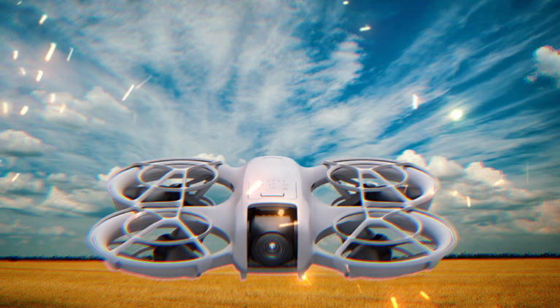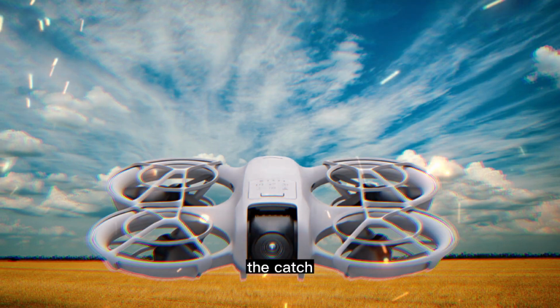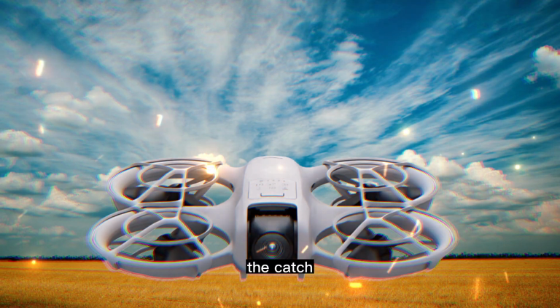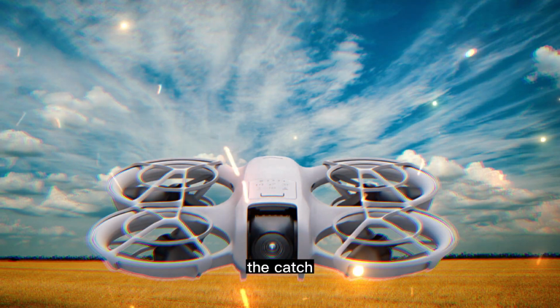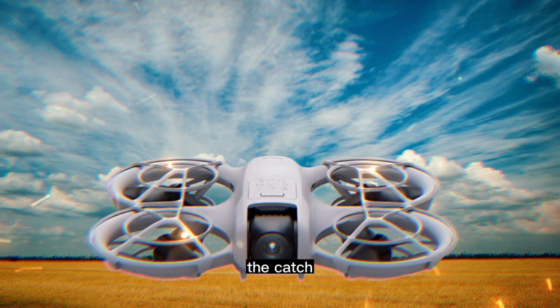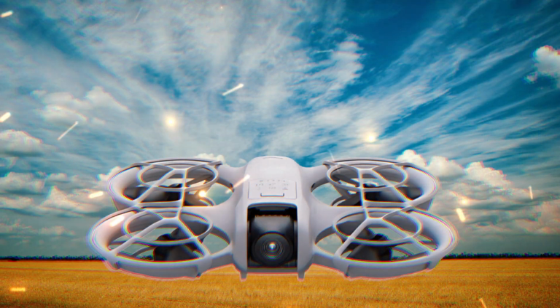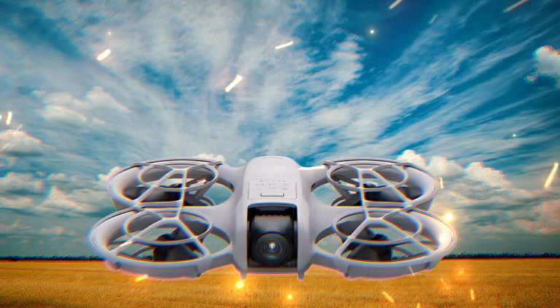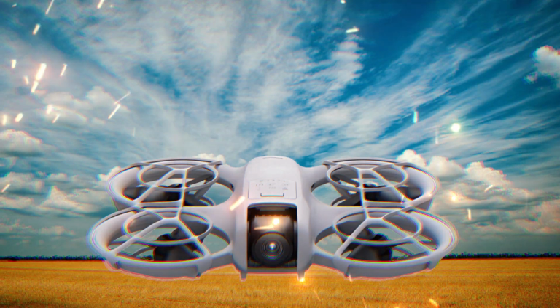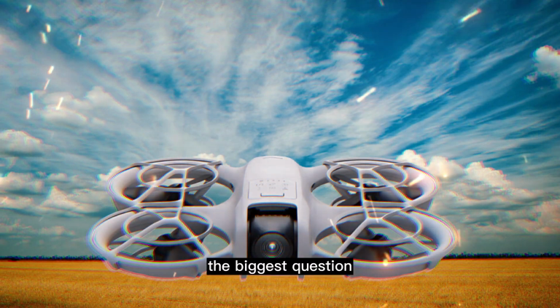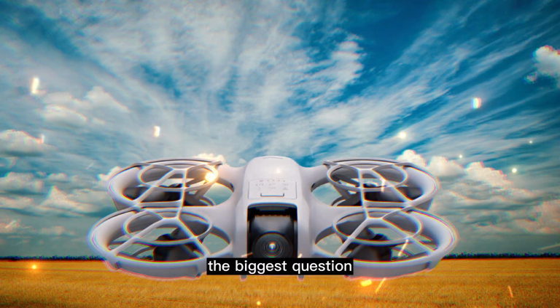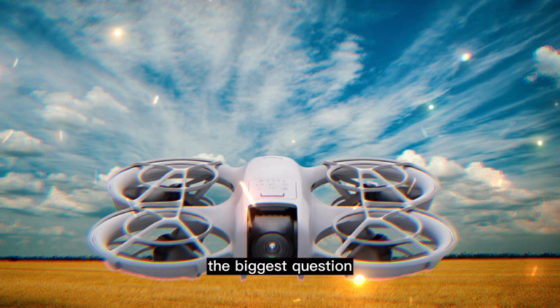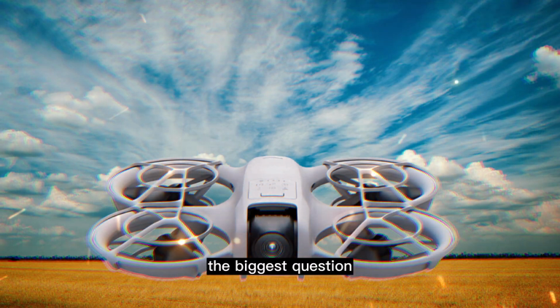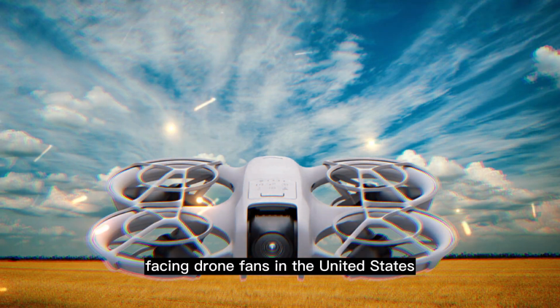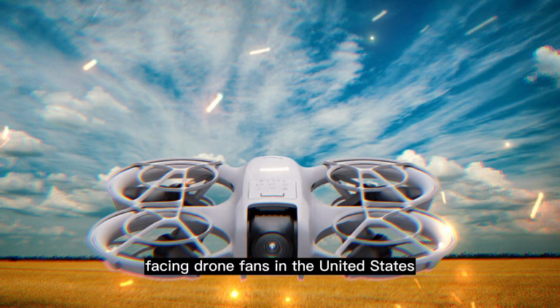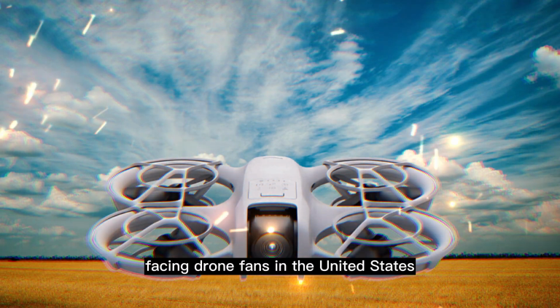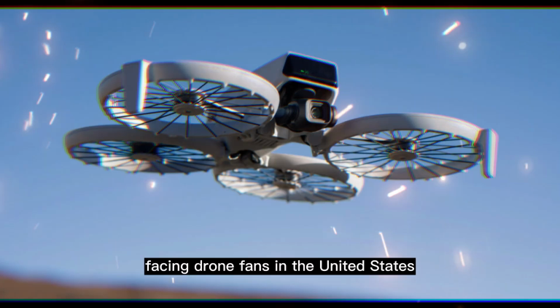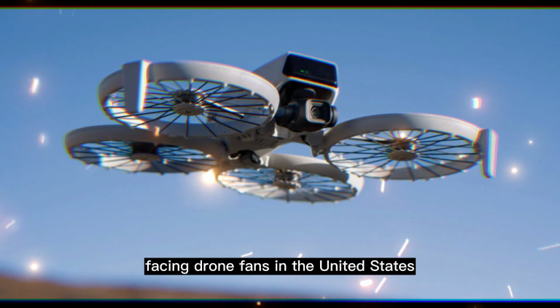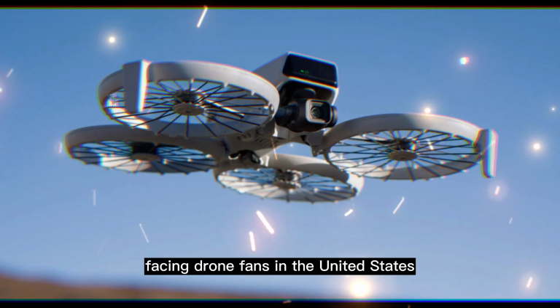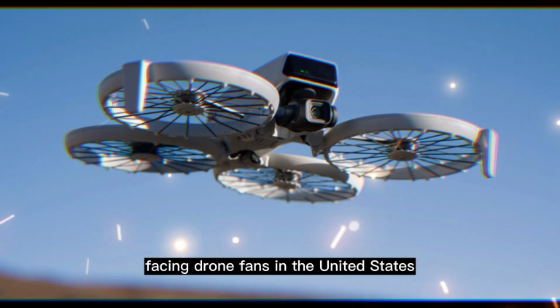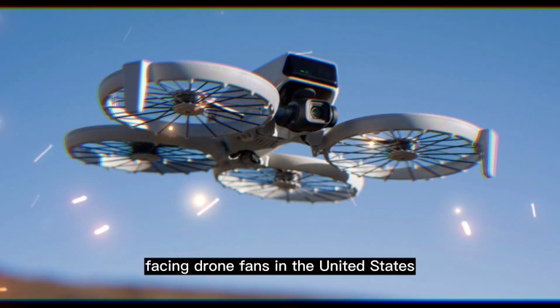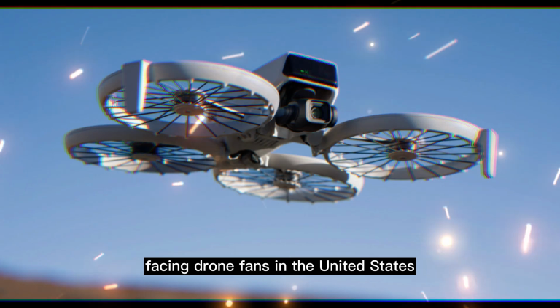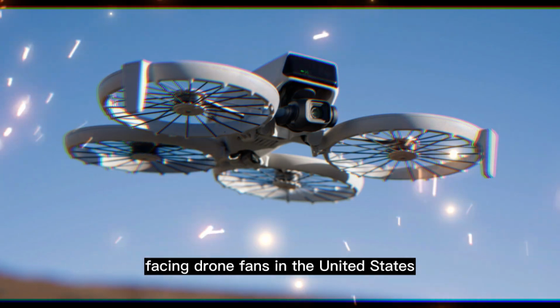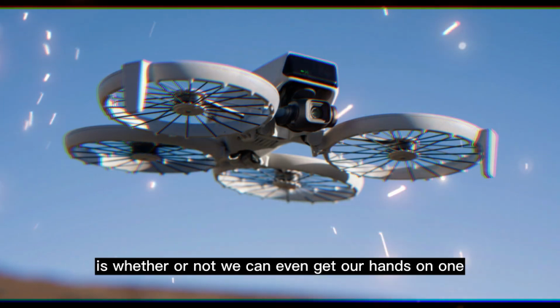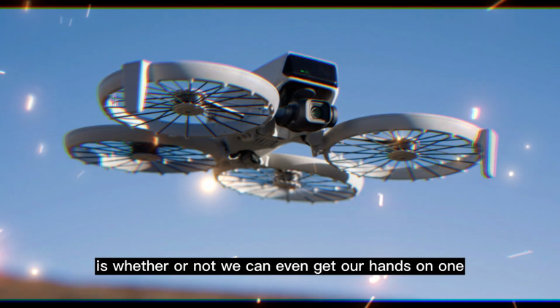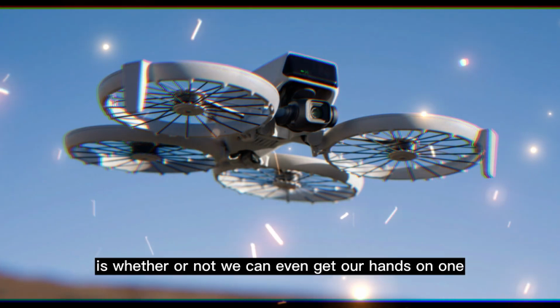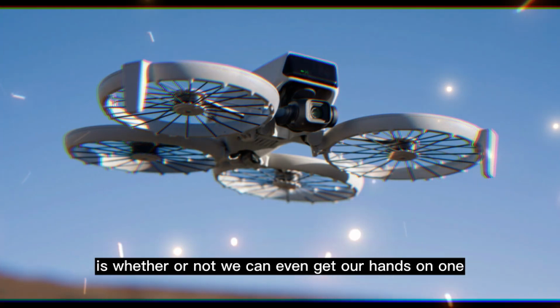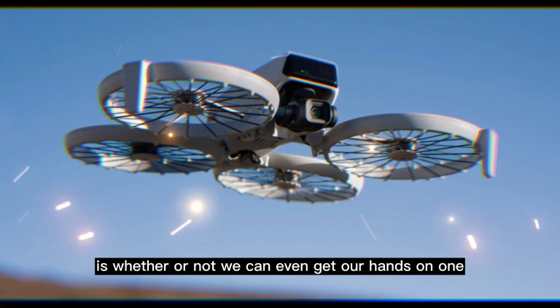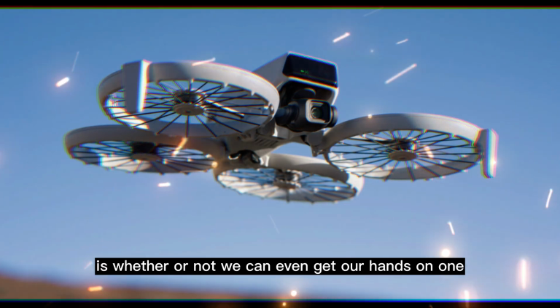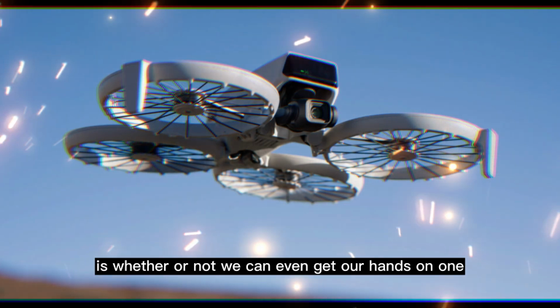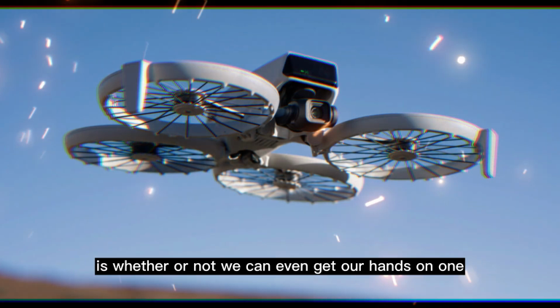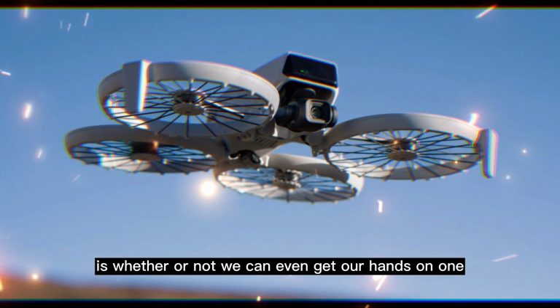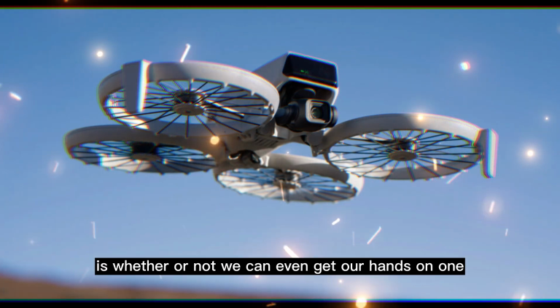The catch? The biggest question facing drone fans in the United States is whether or not we can even get our hands on one.